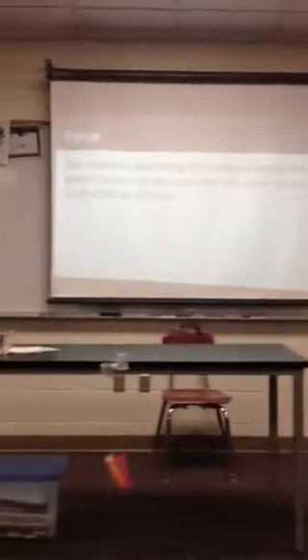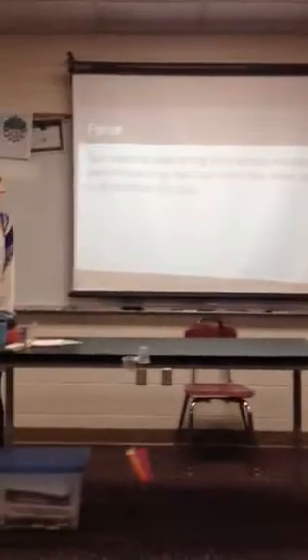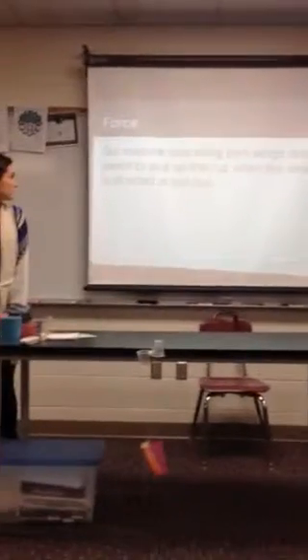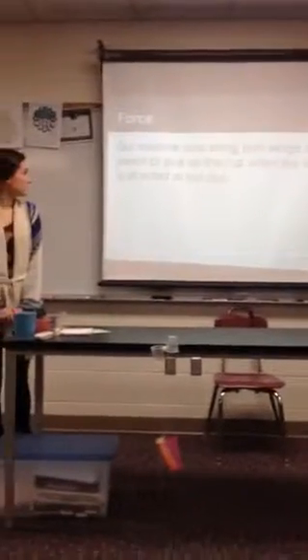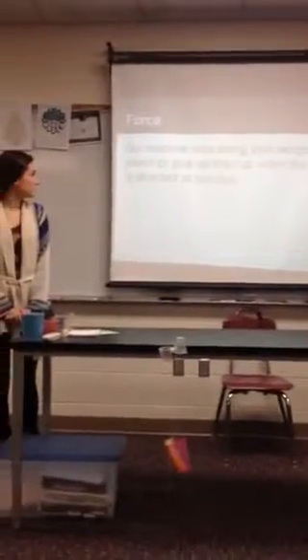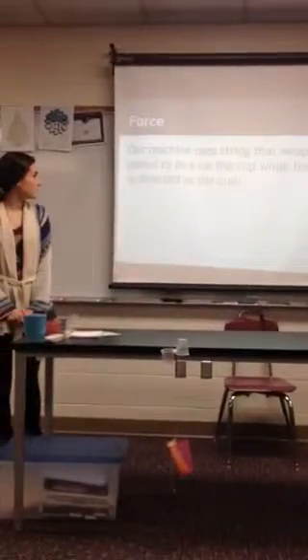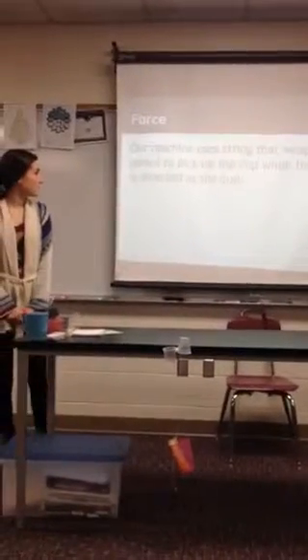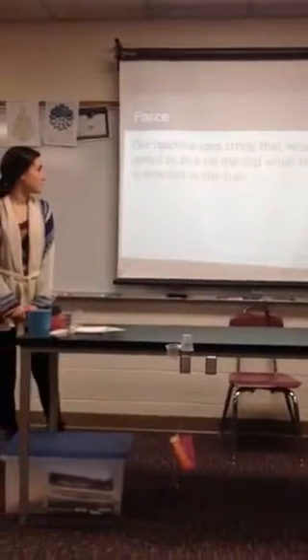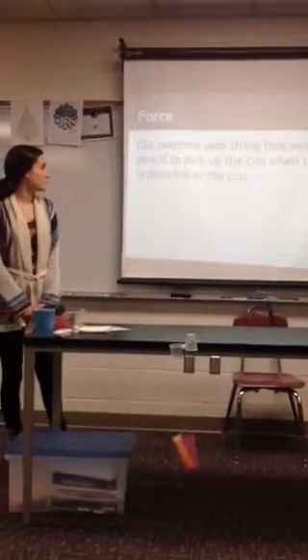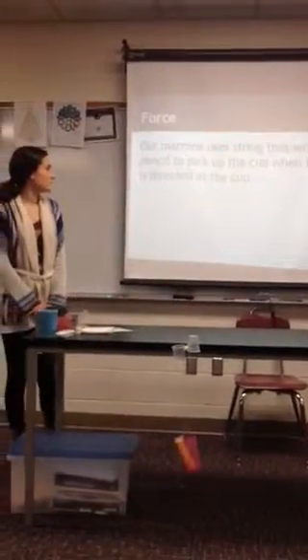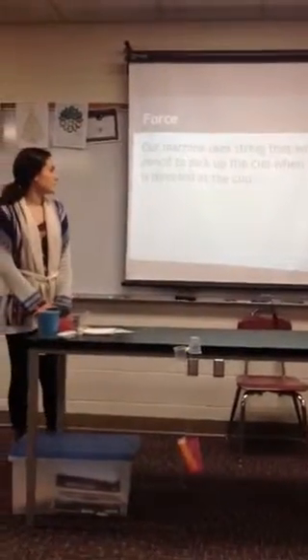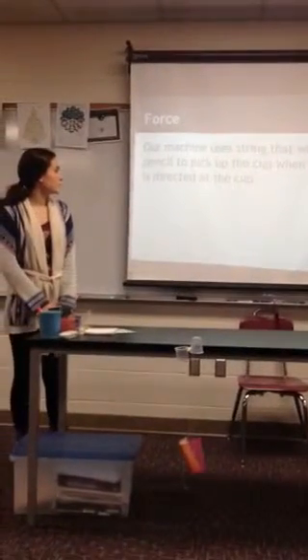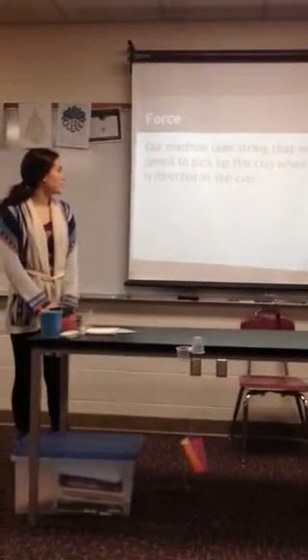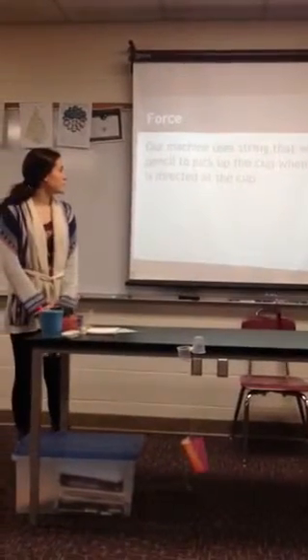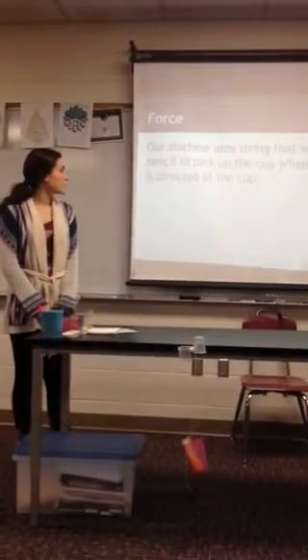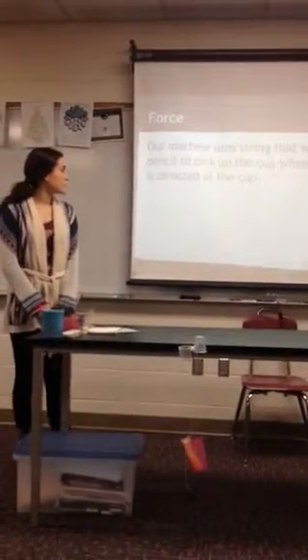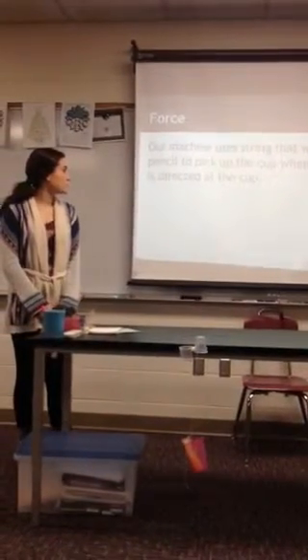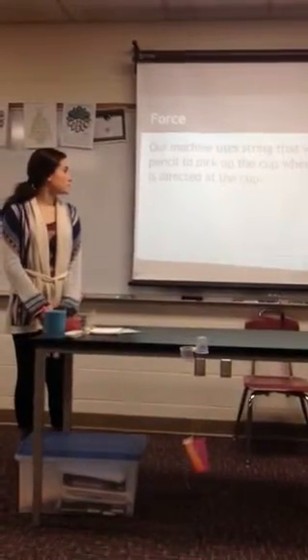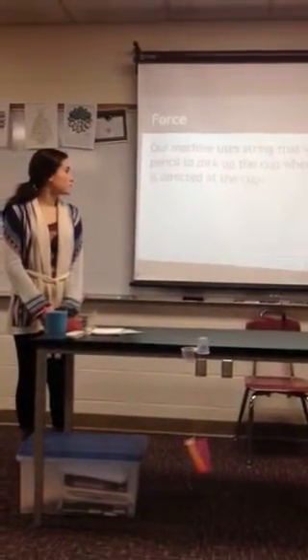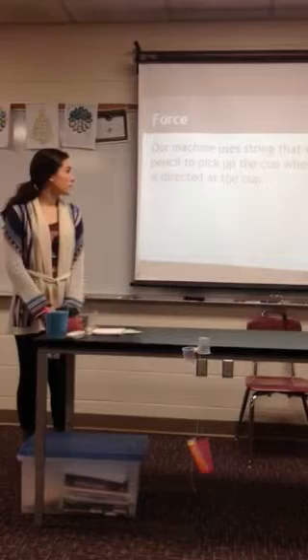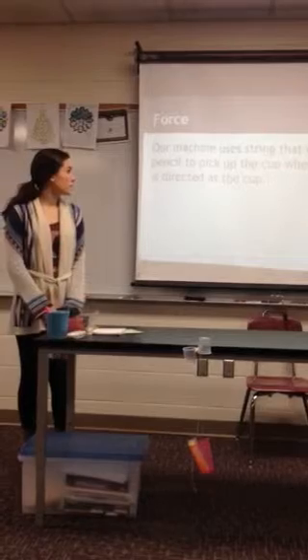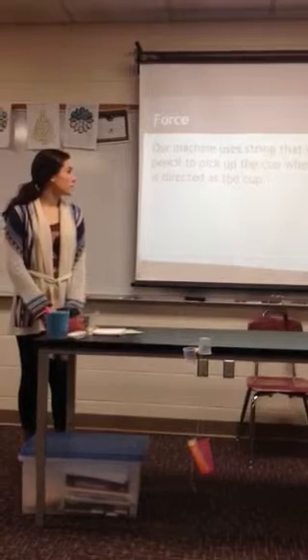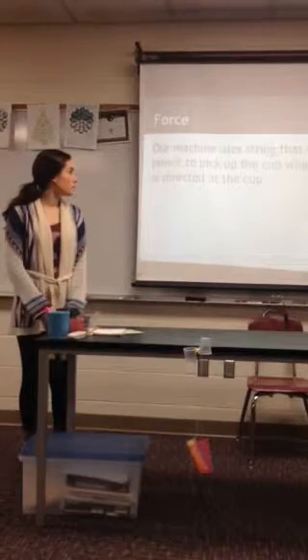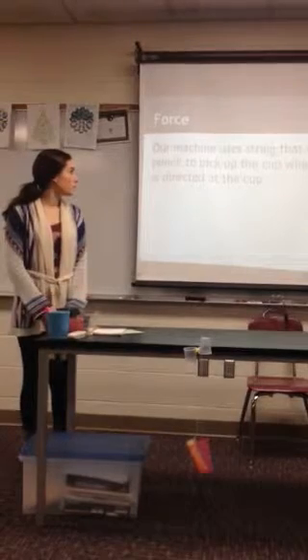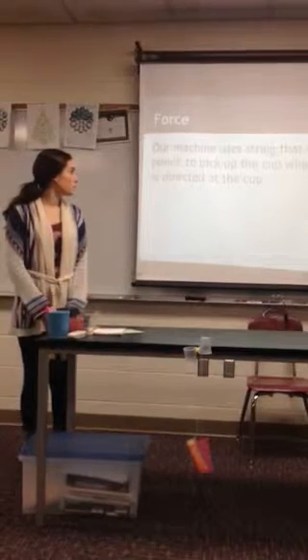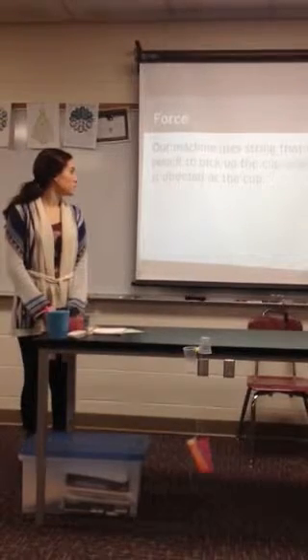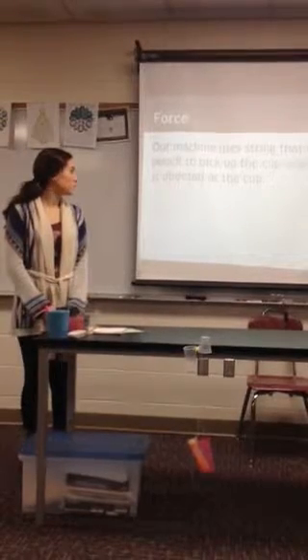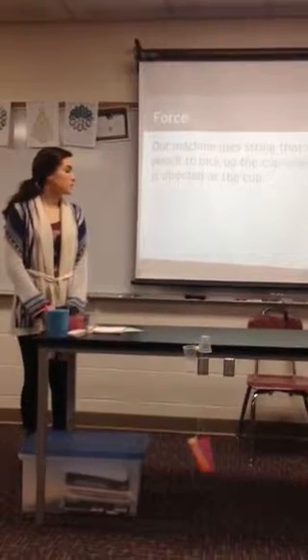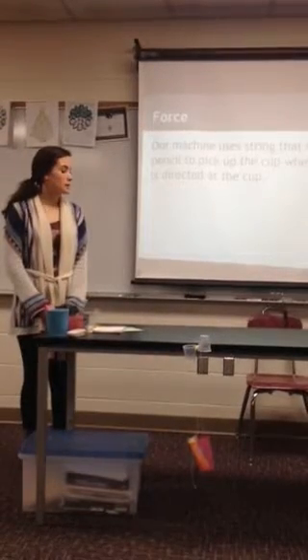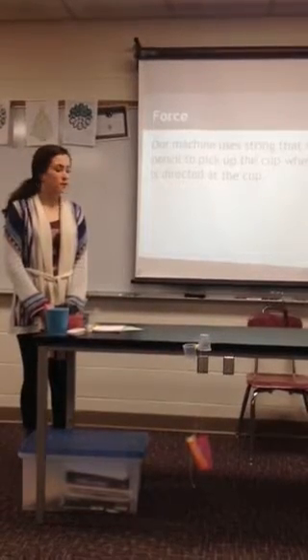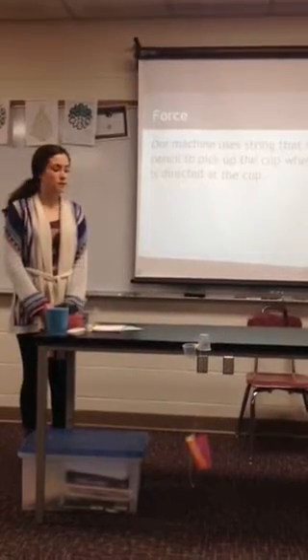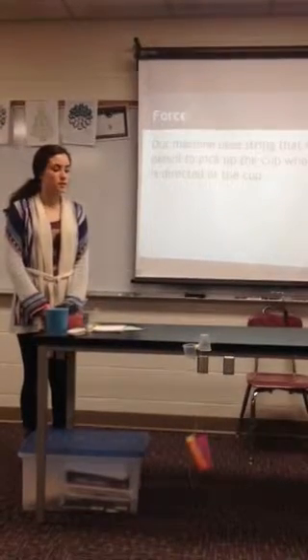Our machine uses a string that wraps around the pencil to pick up, and the blow dryer is directed at the cup.